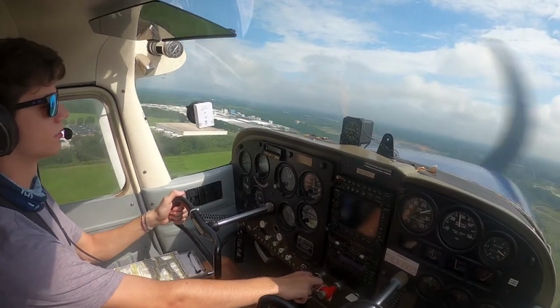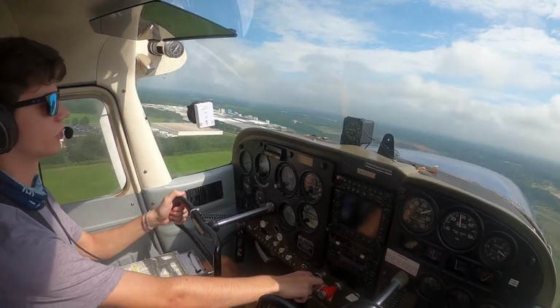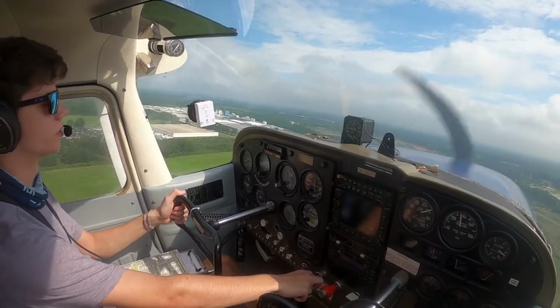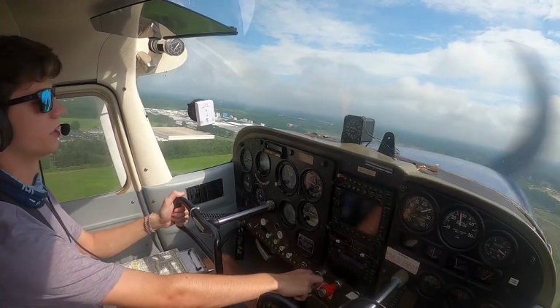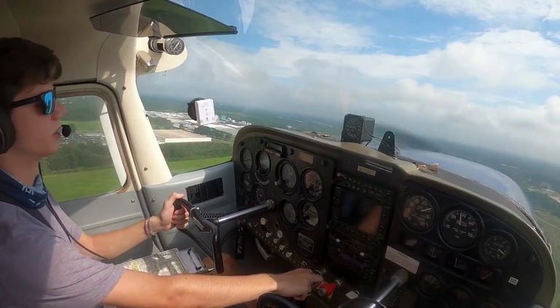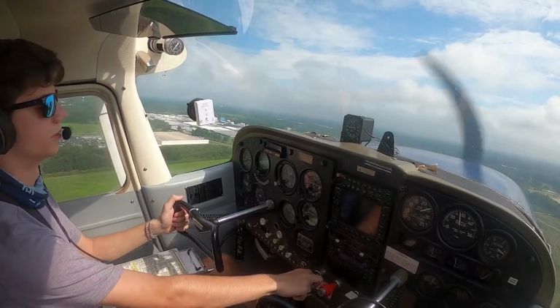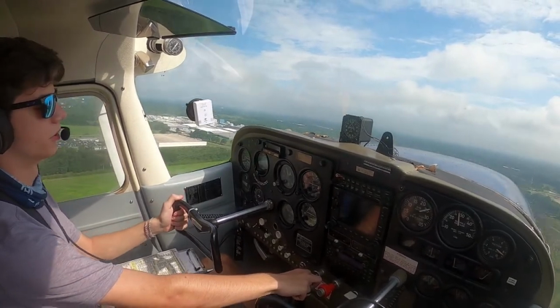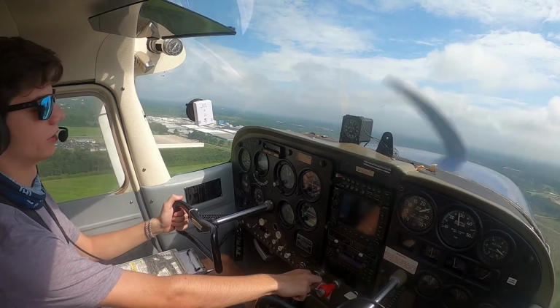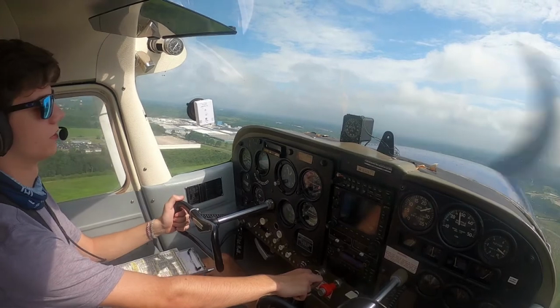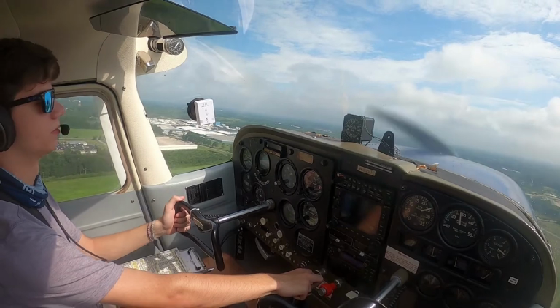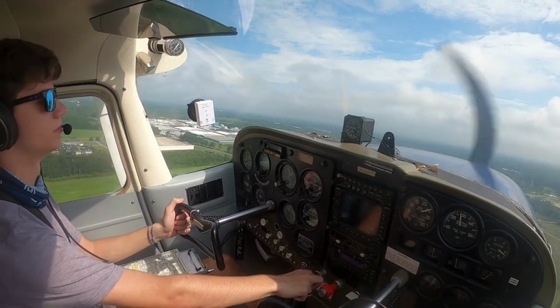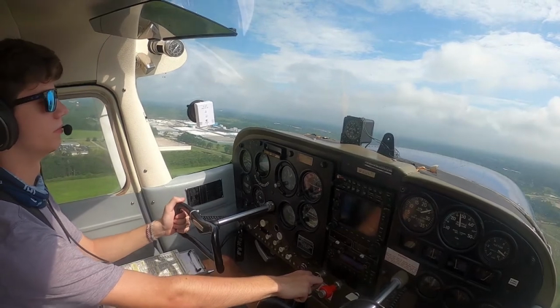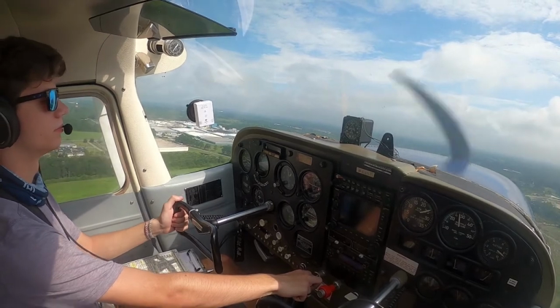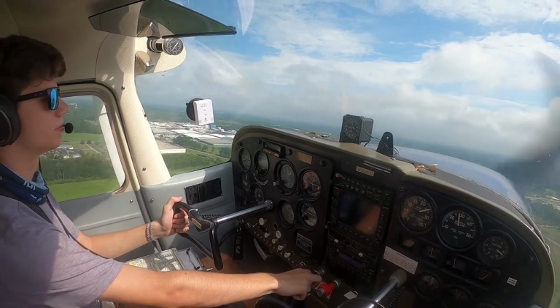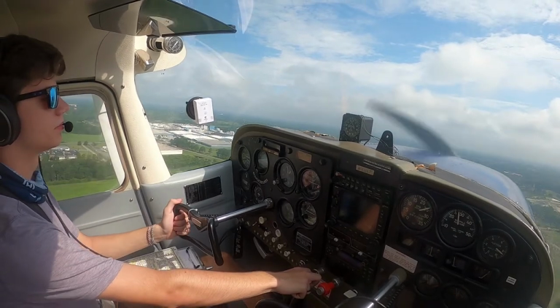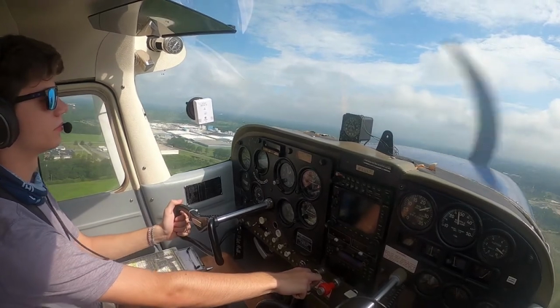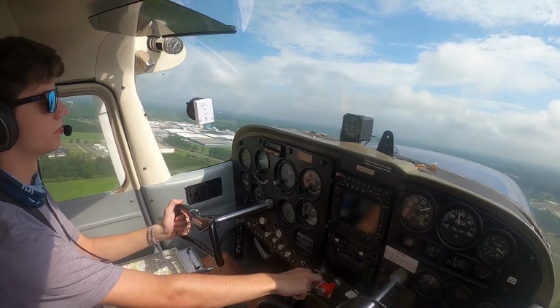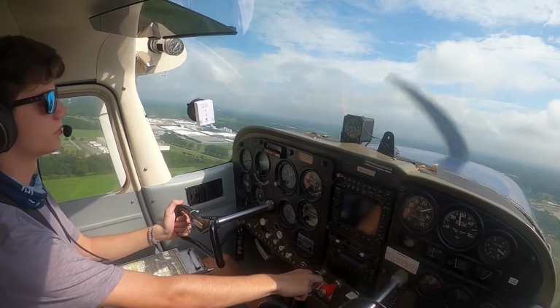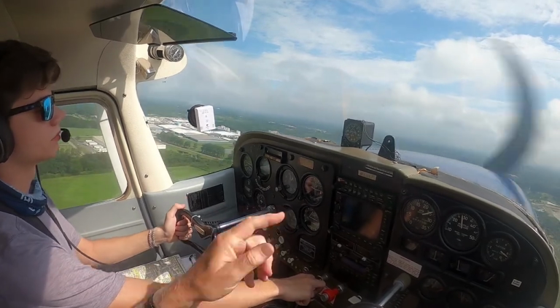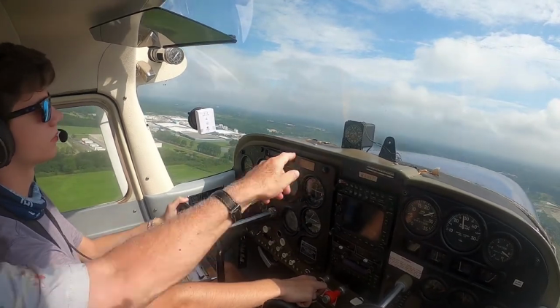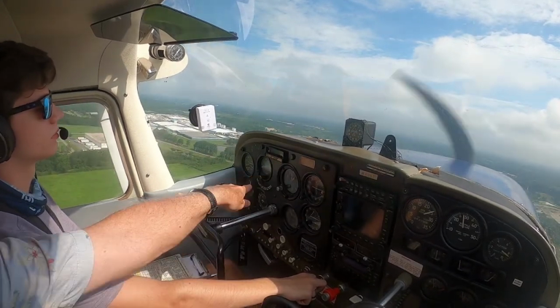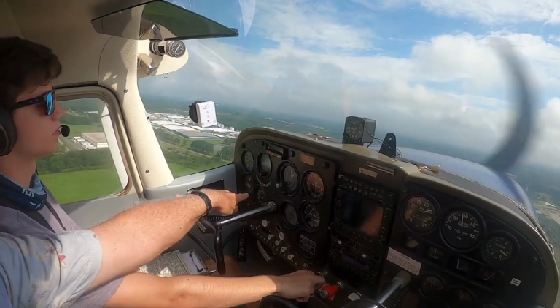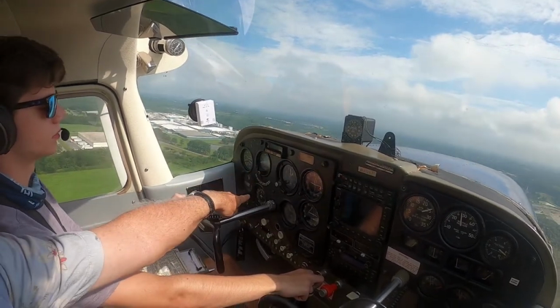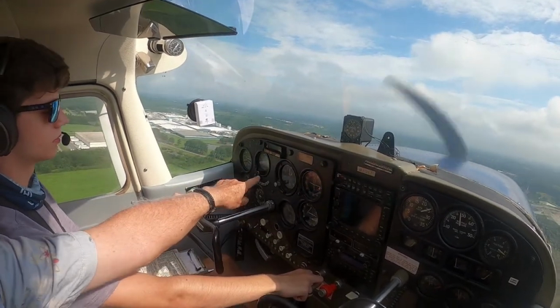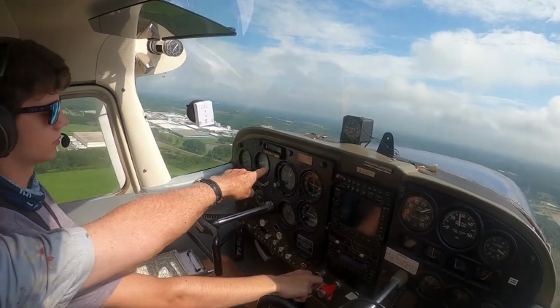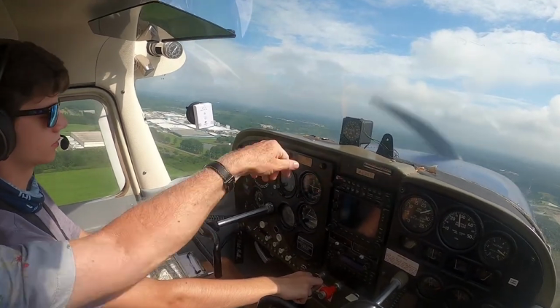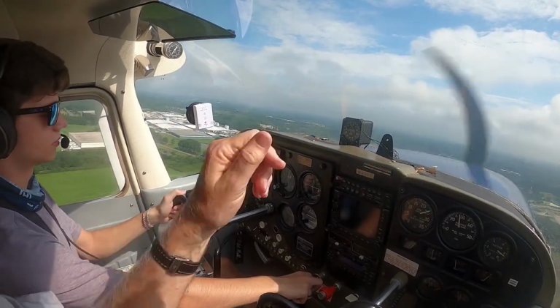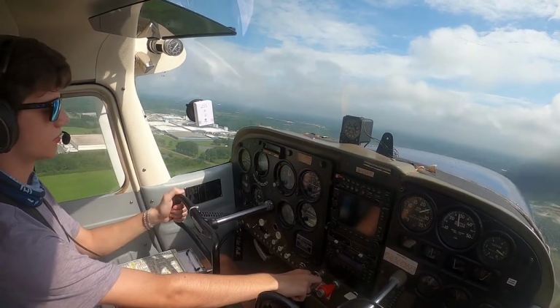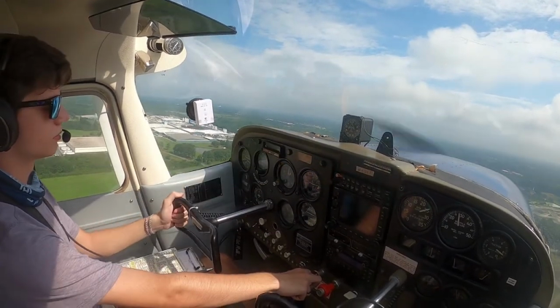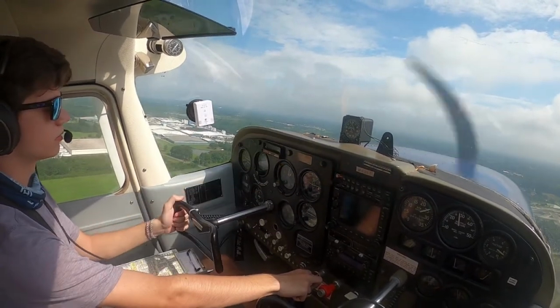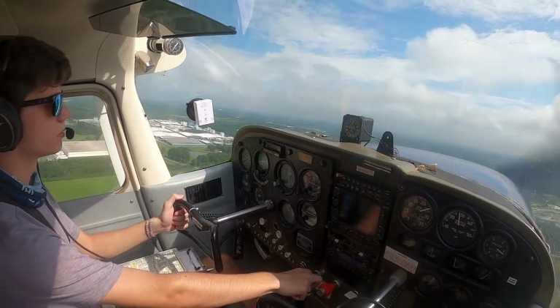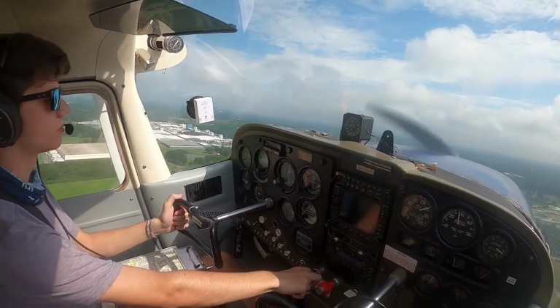So just keep climbing to 3000. Yep. Runway heading to 3000. We're staying on 050. 3000.